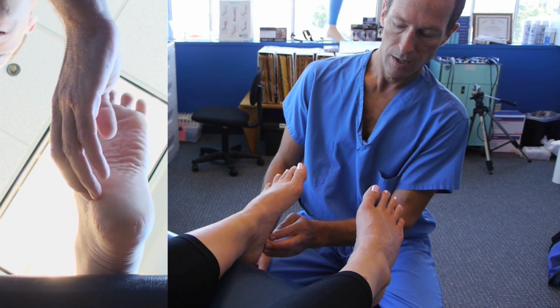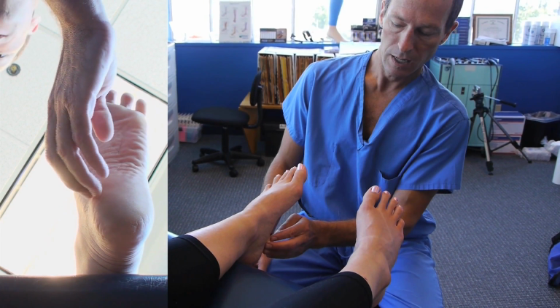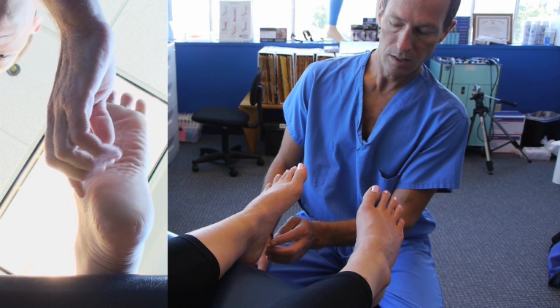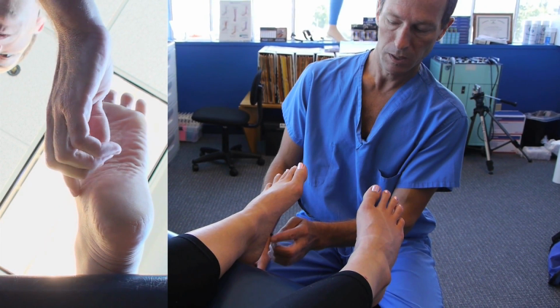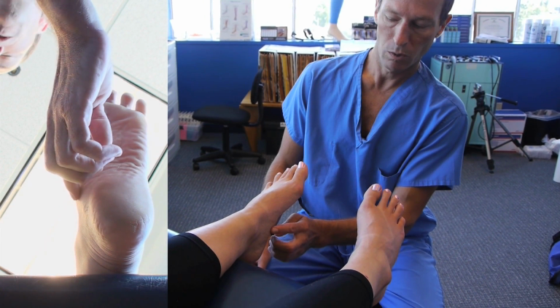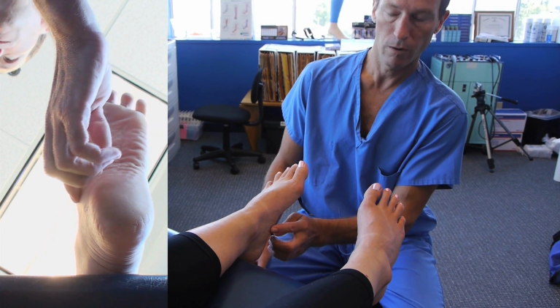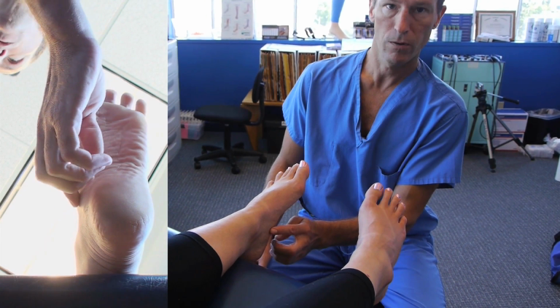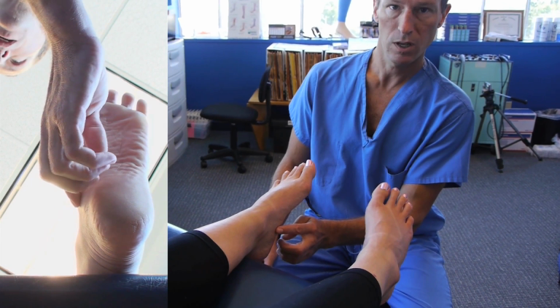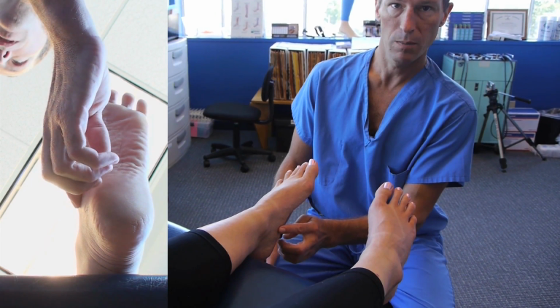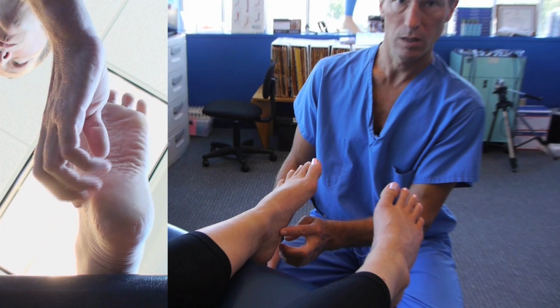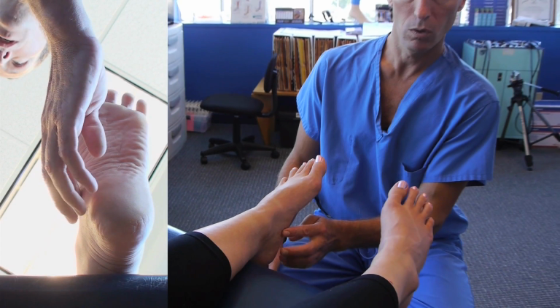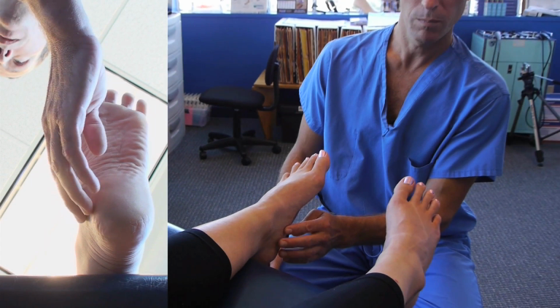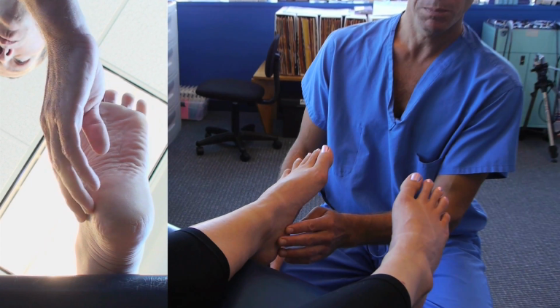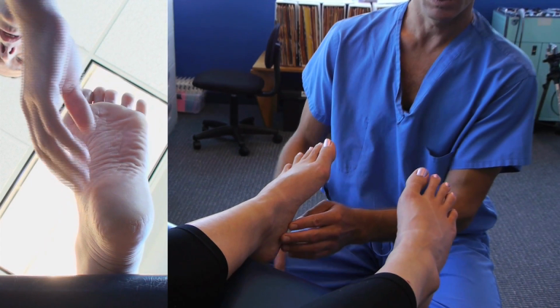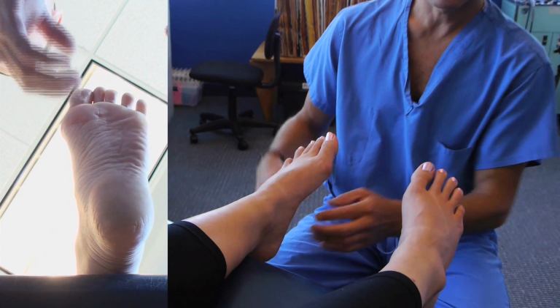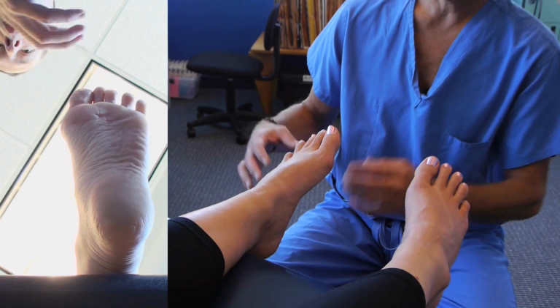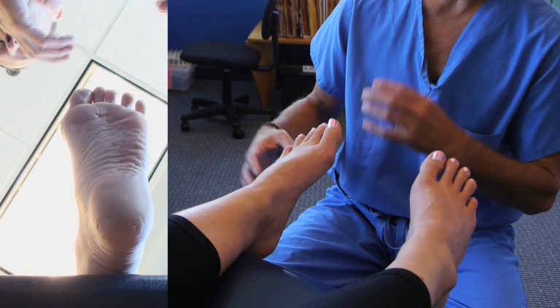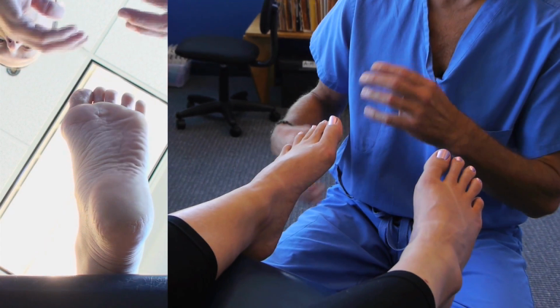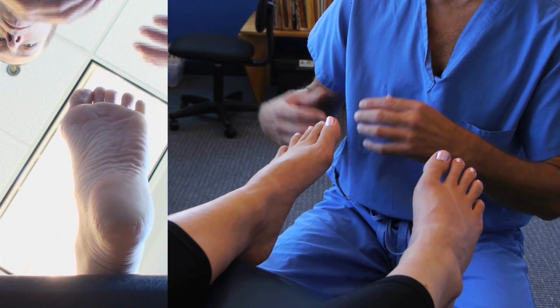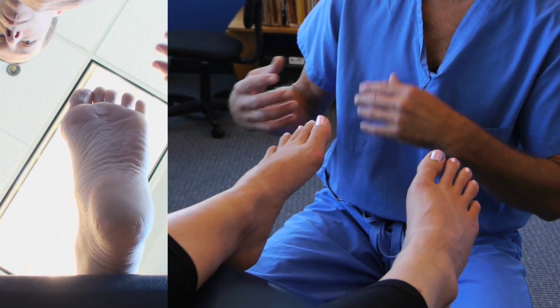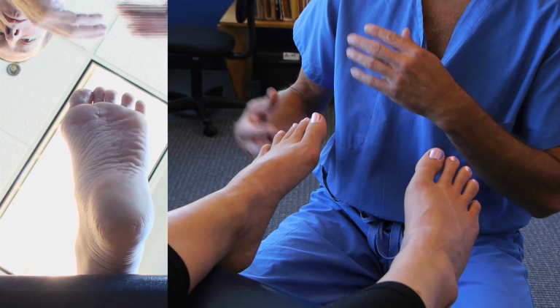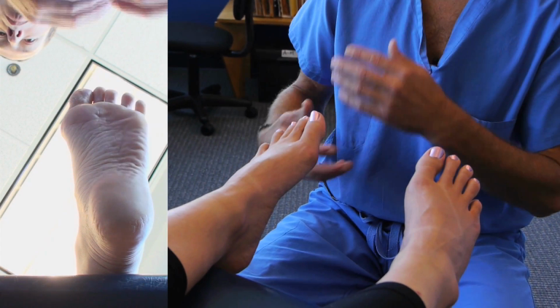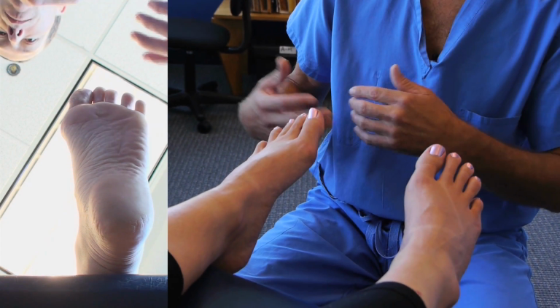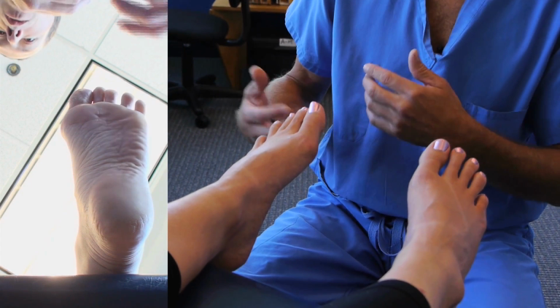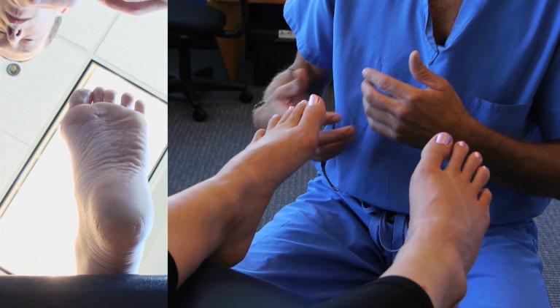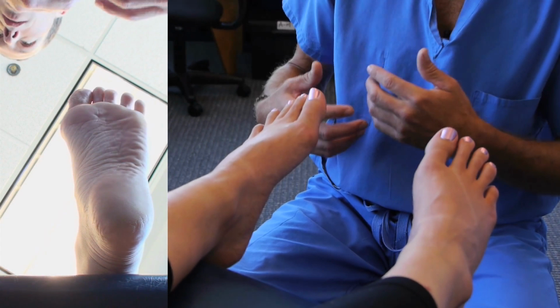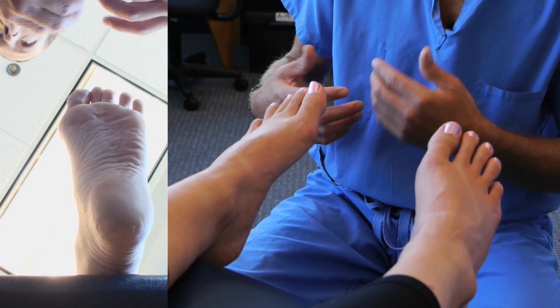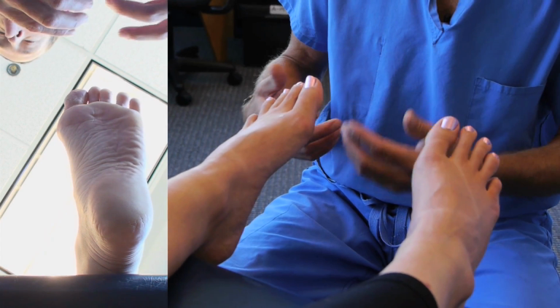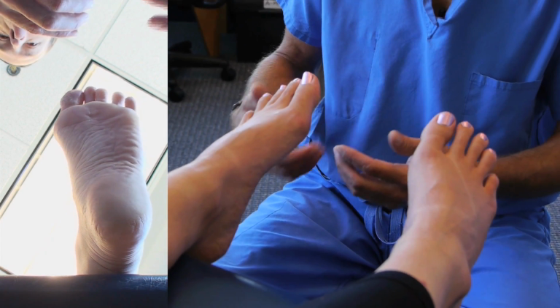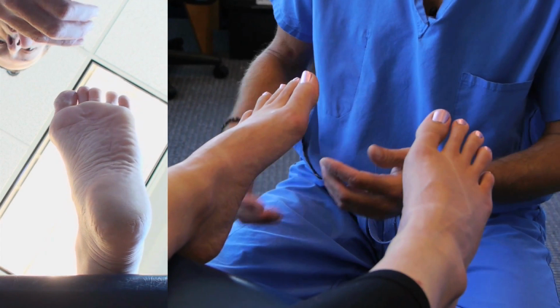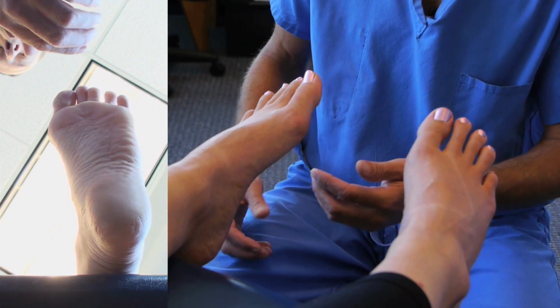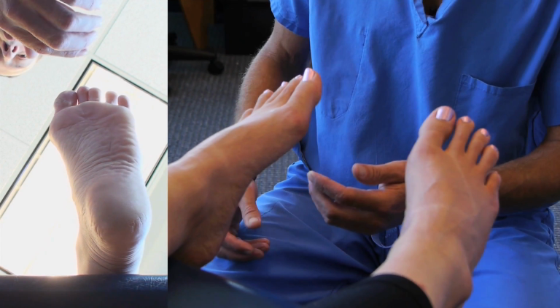It typically will hurt first thing out of bed in the morning. People will need some time to be on their foot before the blood flow gets in there and they start to feel better.